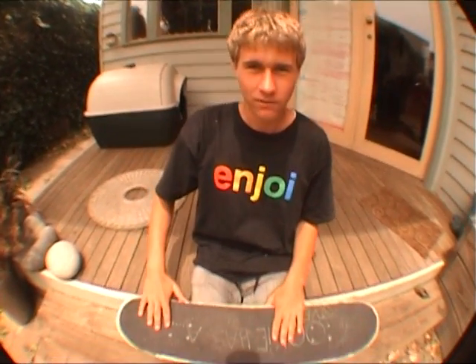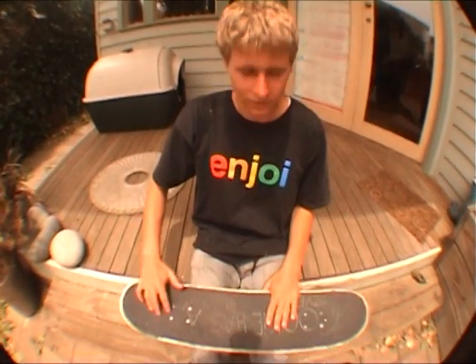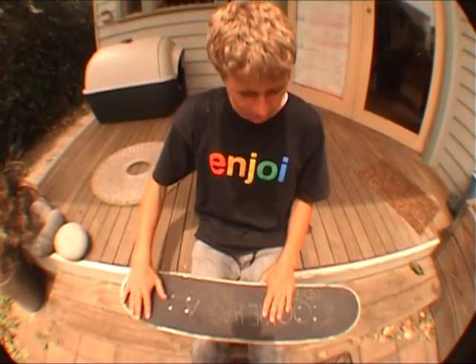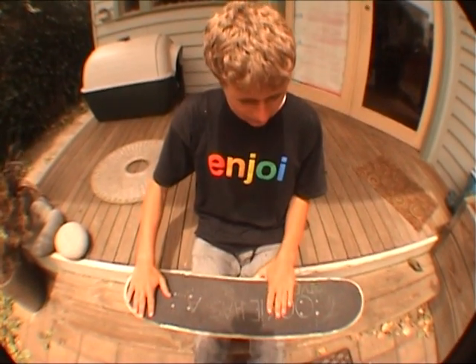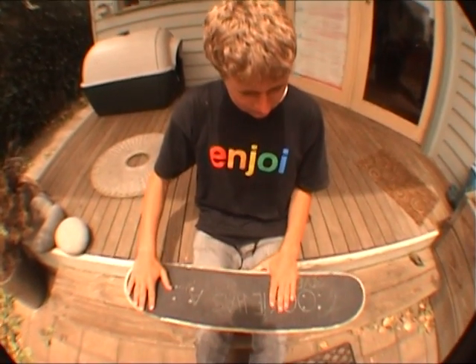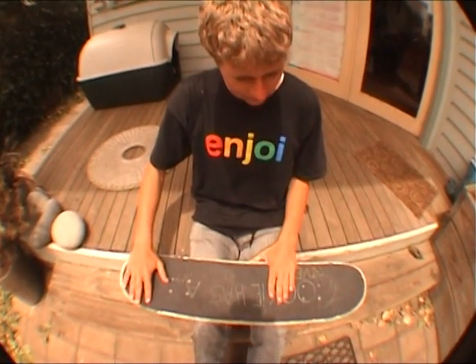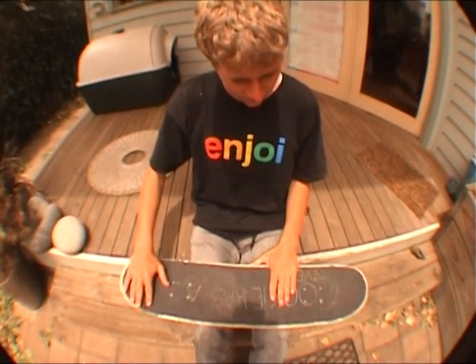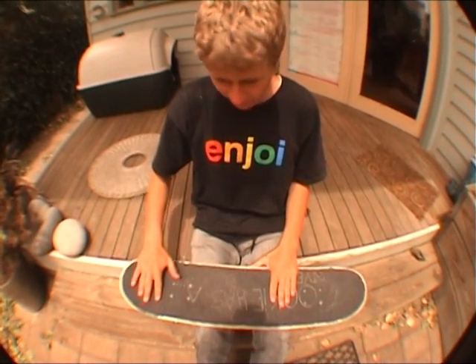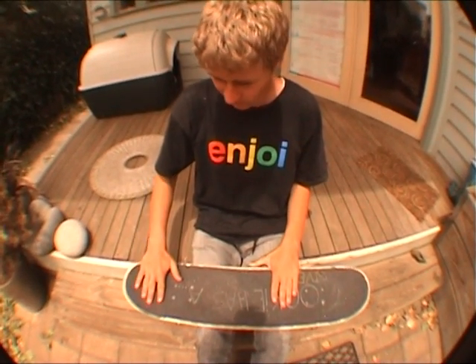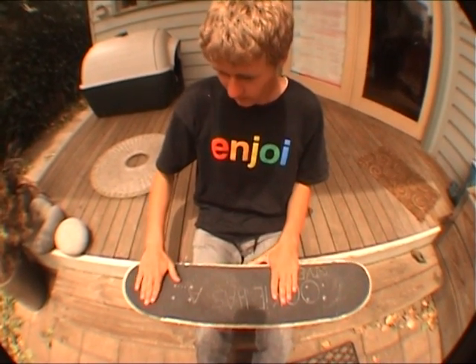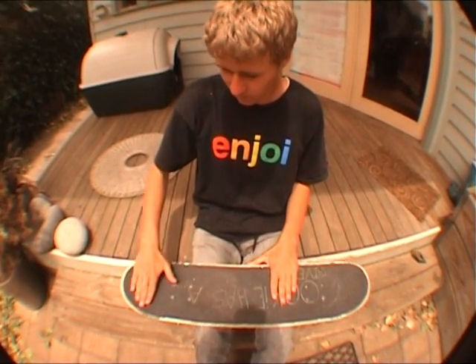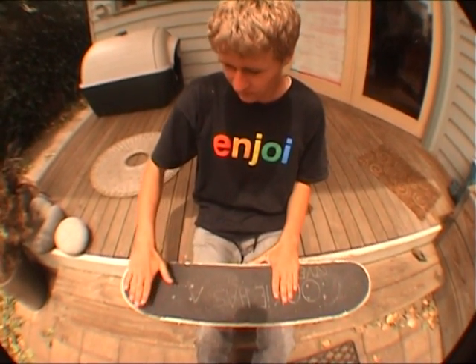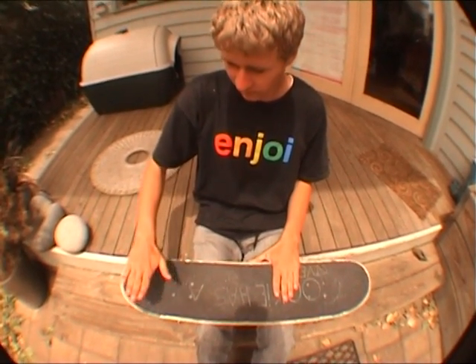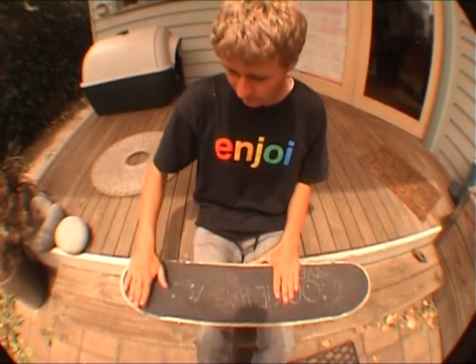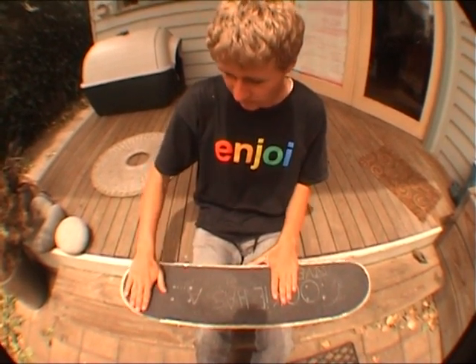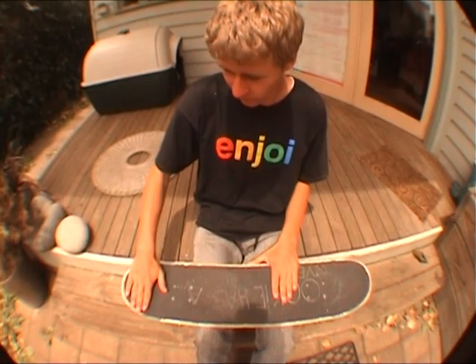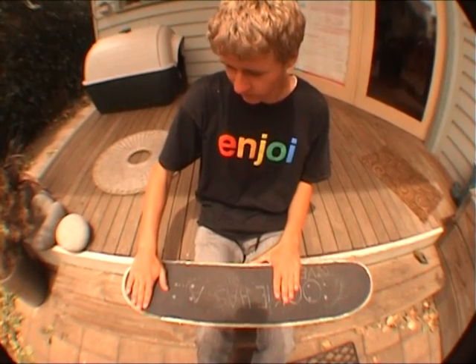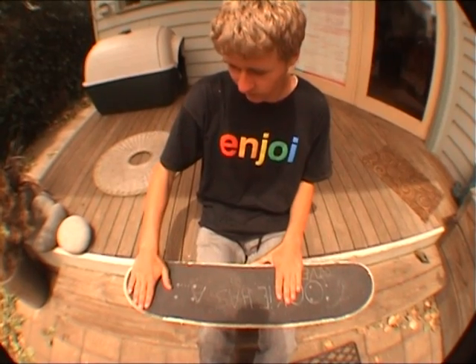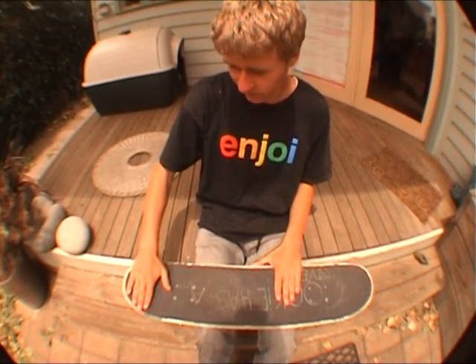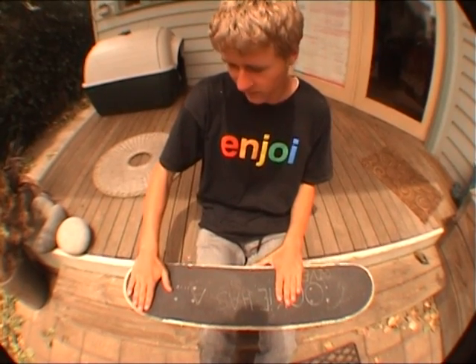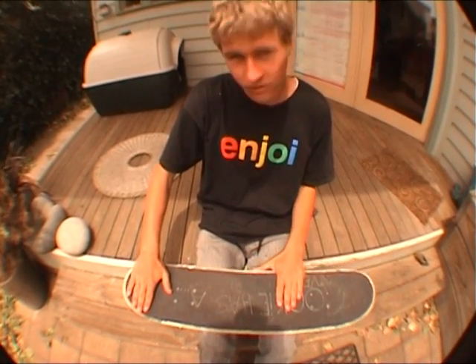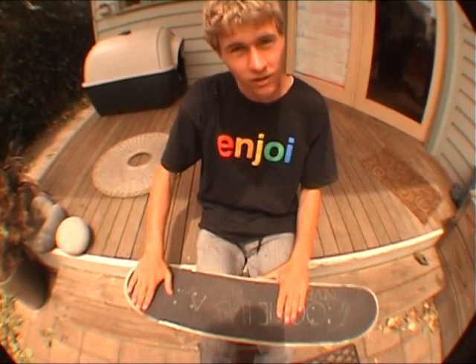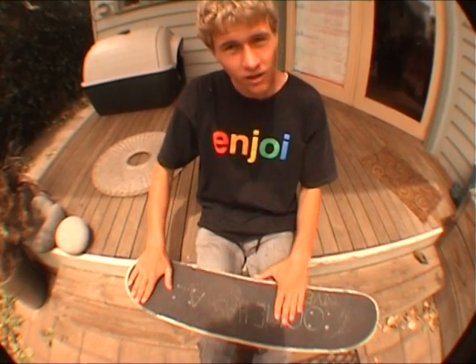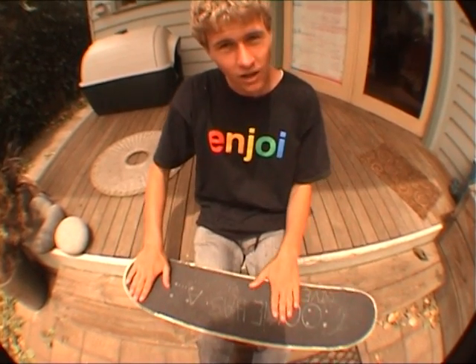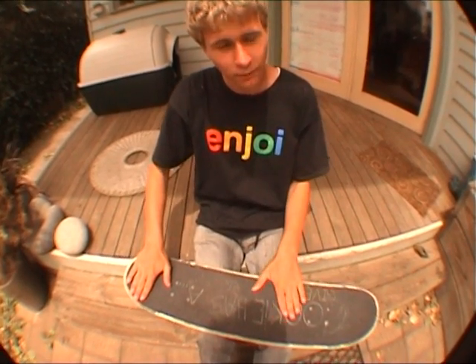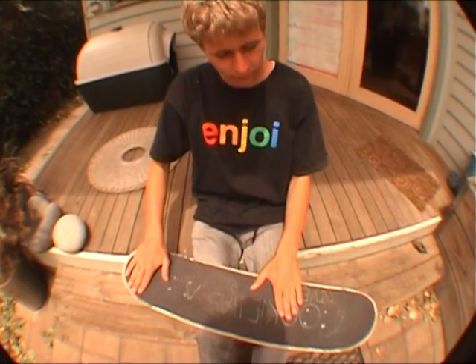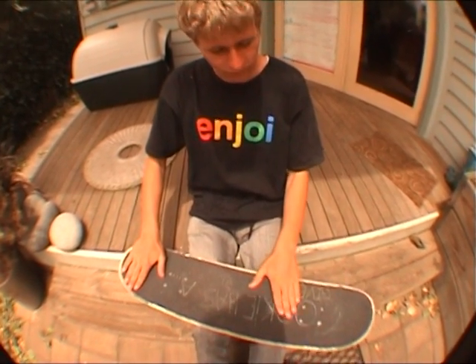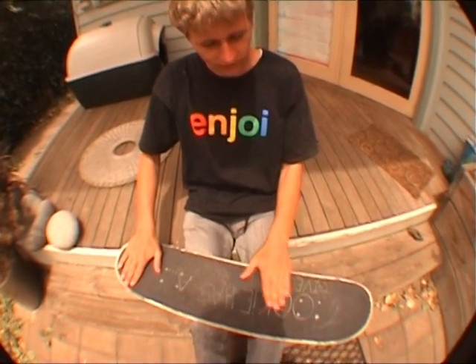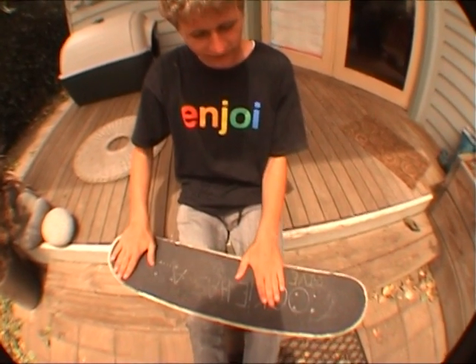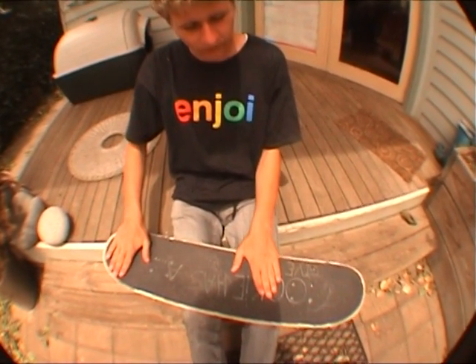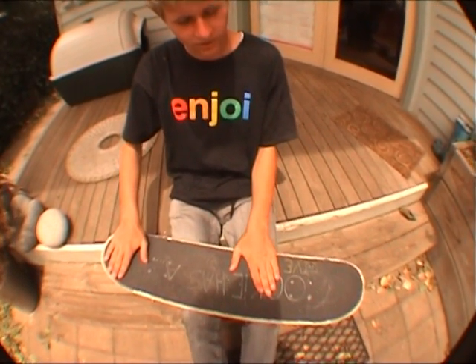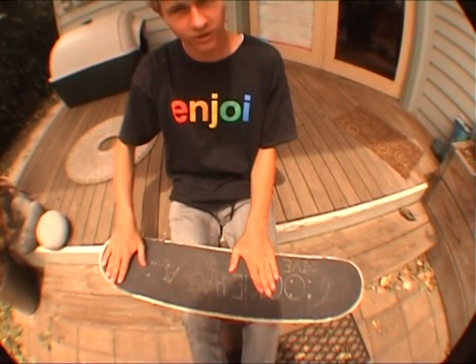First of all, your feet positioning. I'll put my back foot just across the tail and my front foot in a kickflip position.